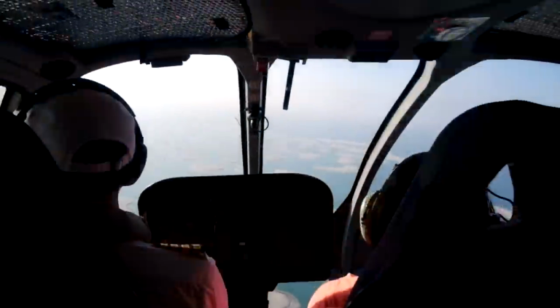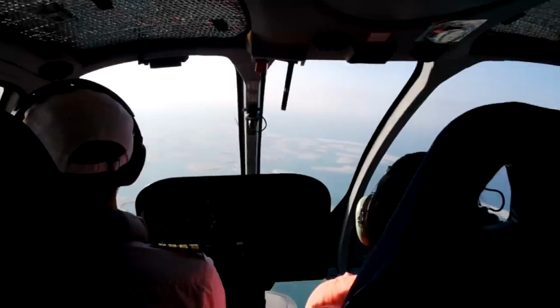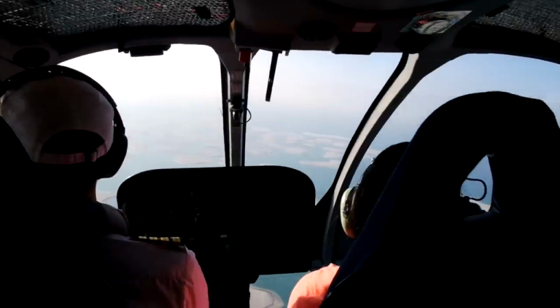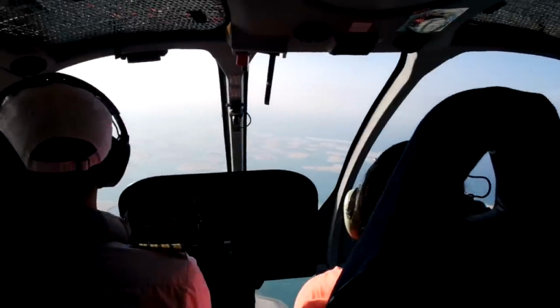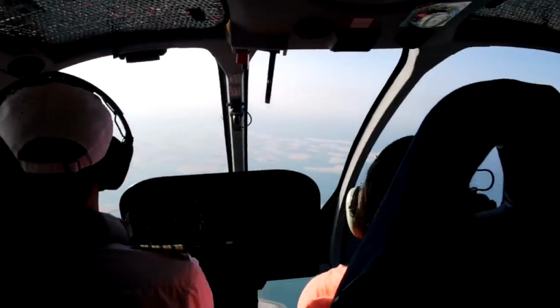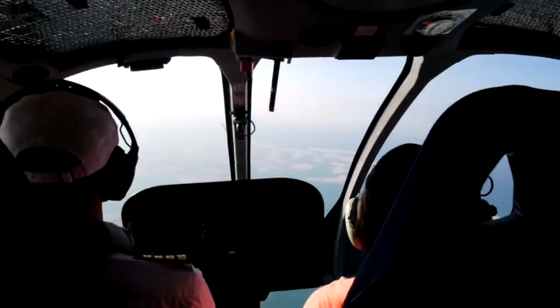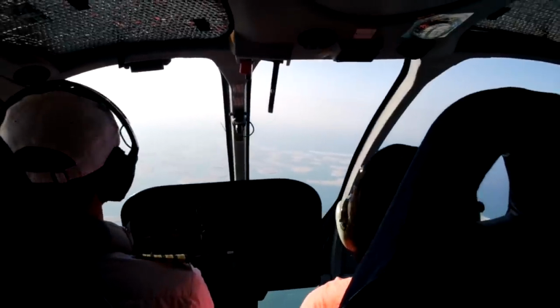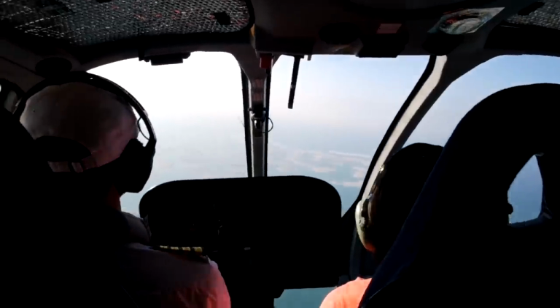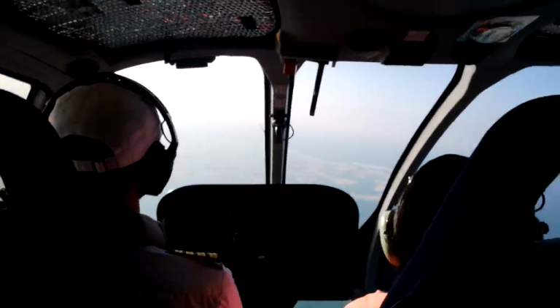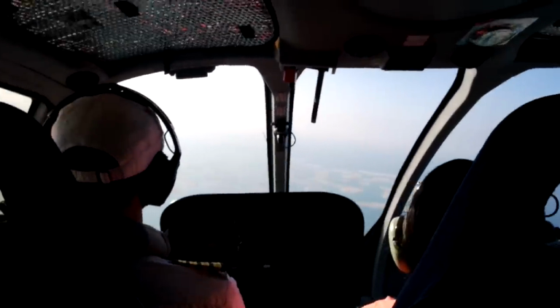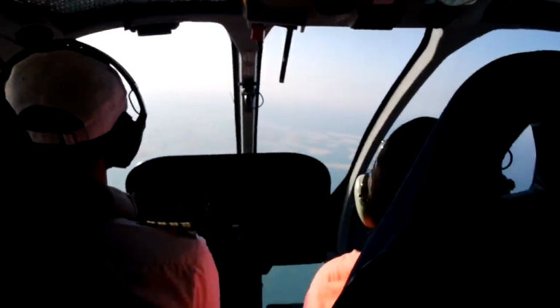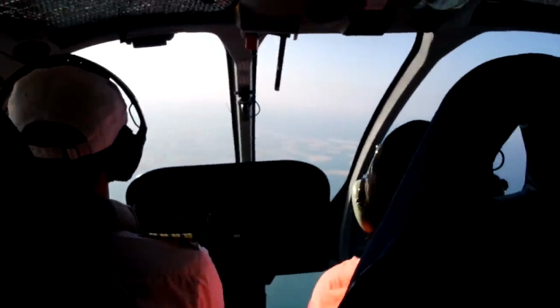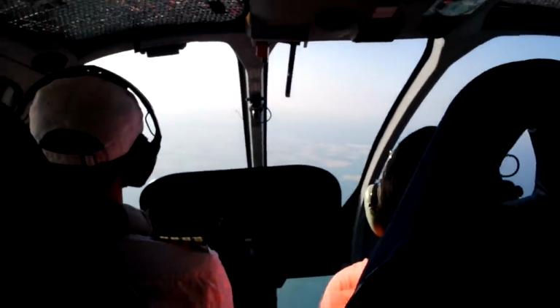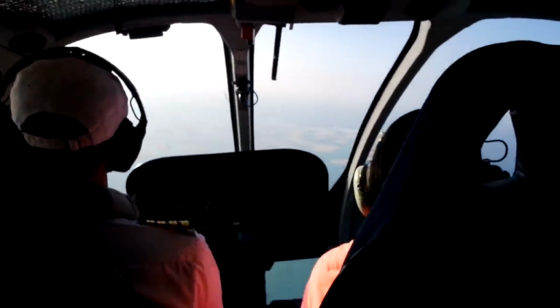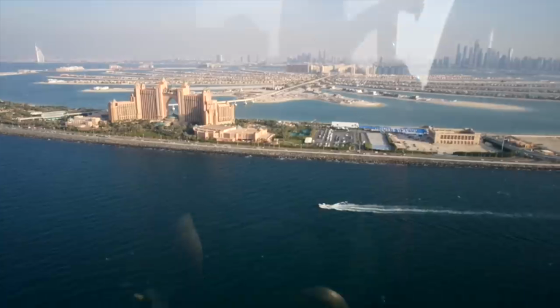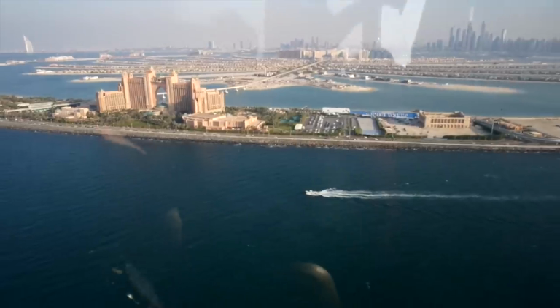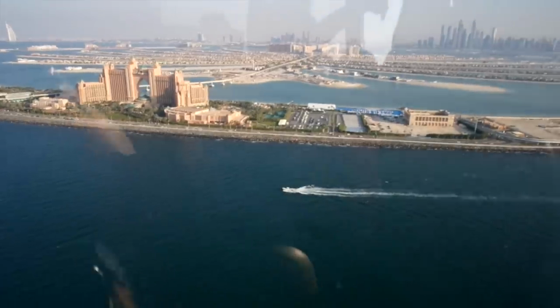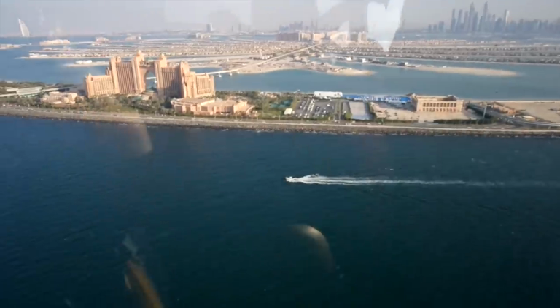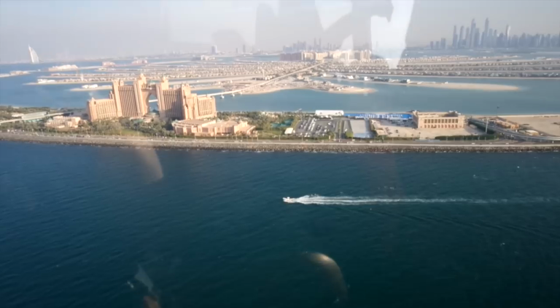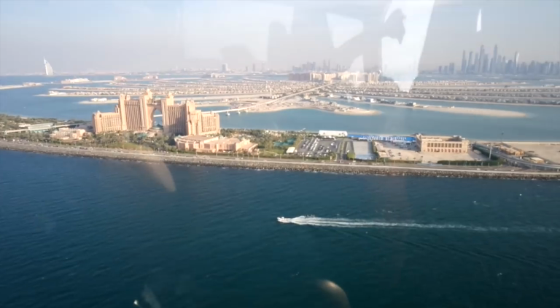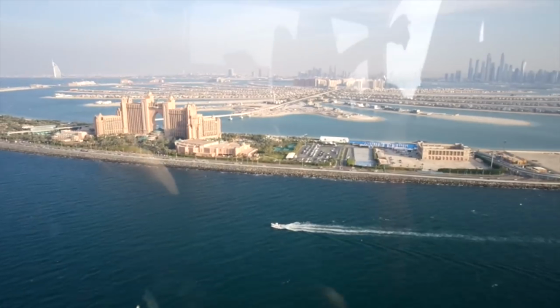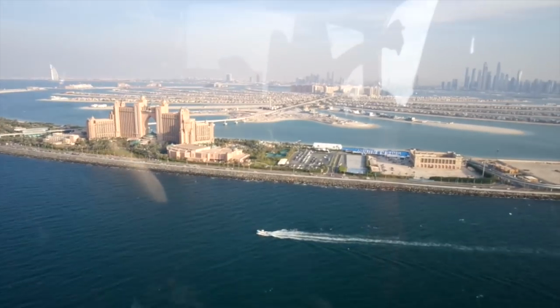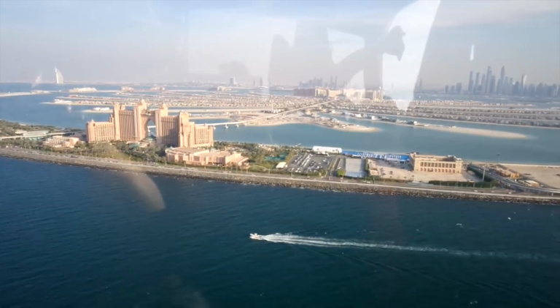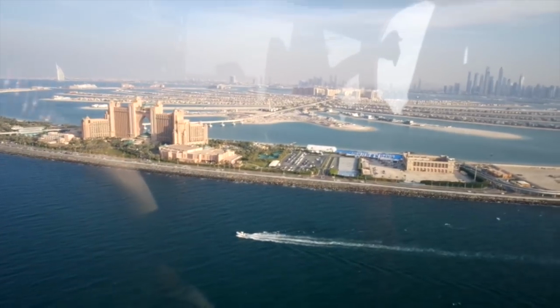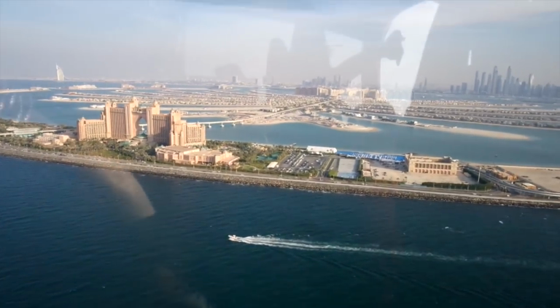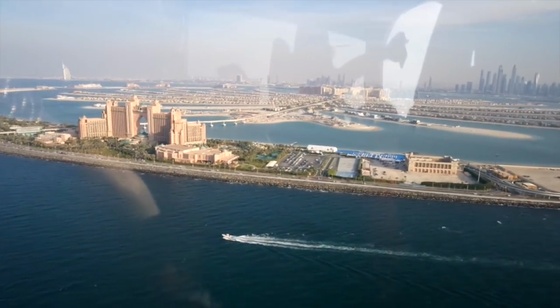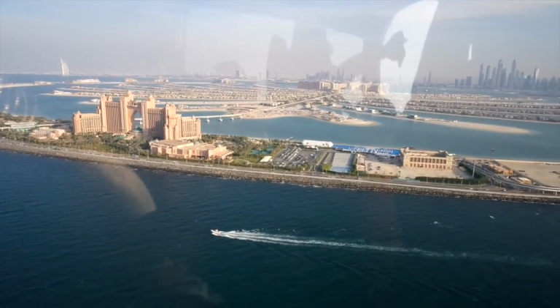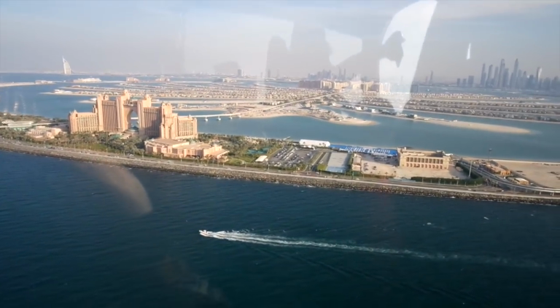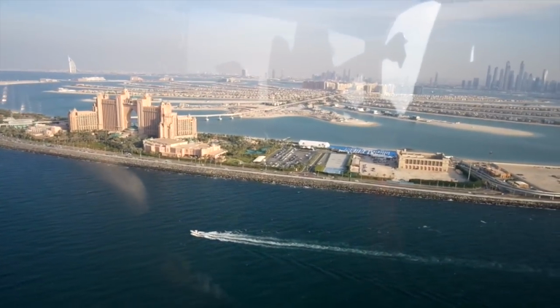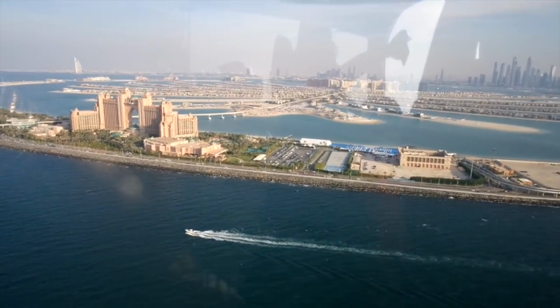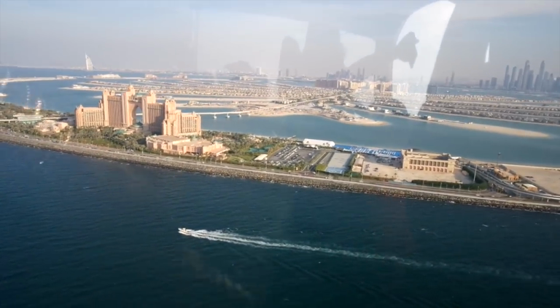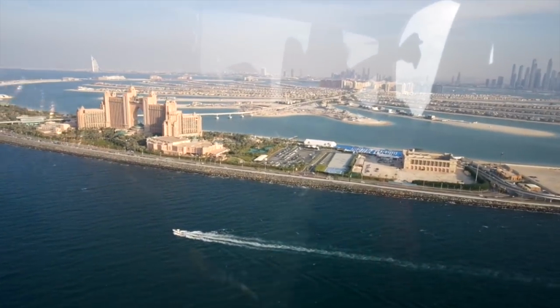In terms of excursions, there are so many fun activities to do whilst in Dubai, from helicopter rides to desert safaris.